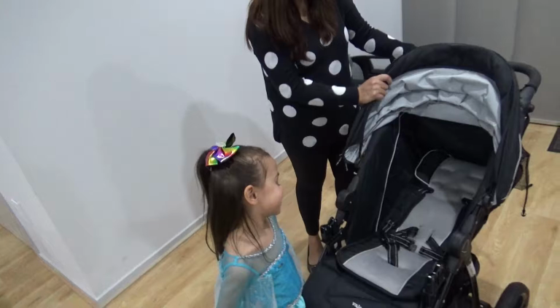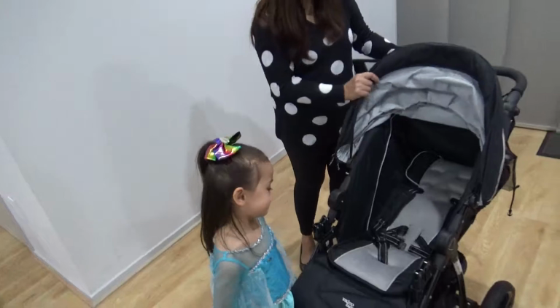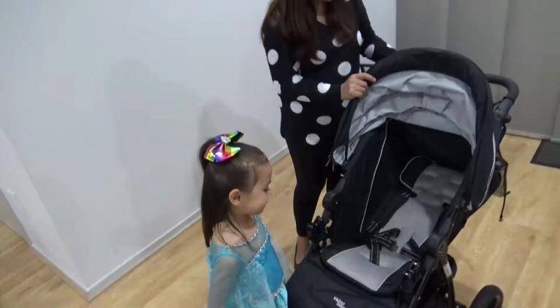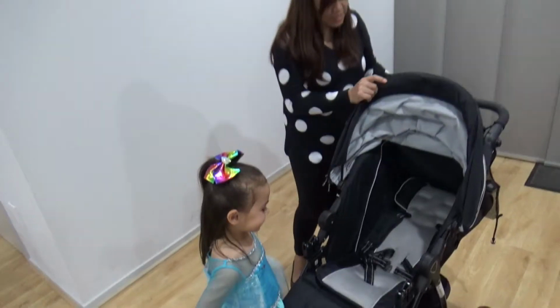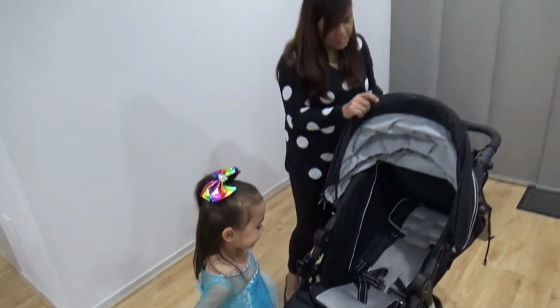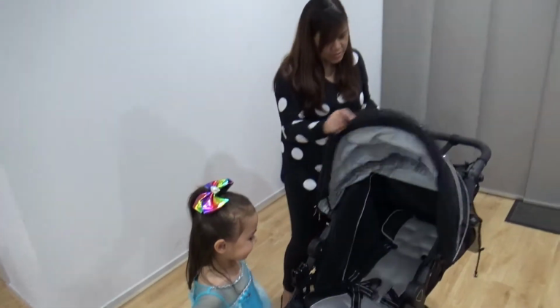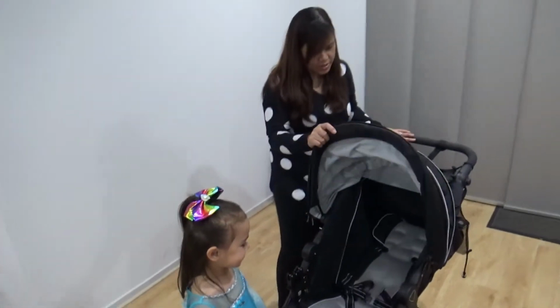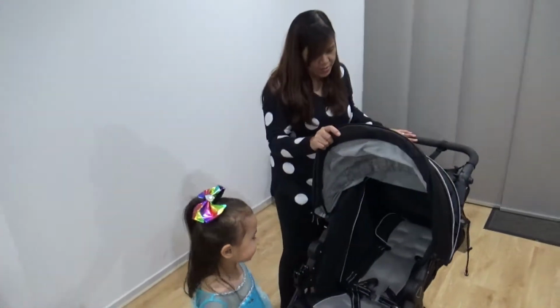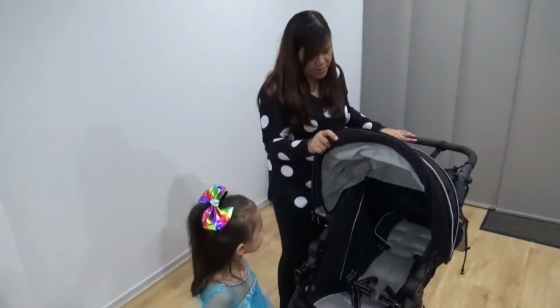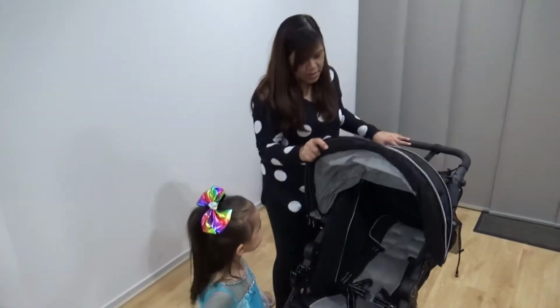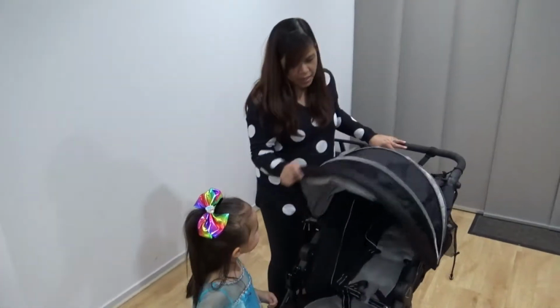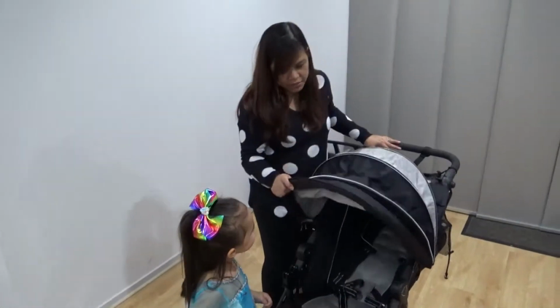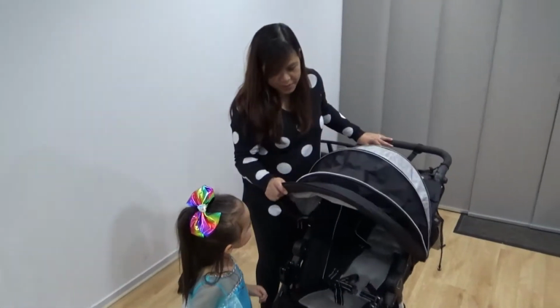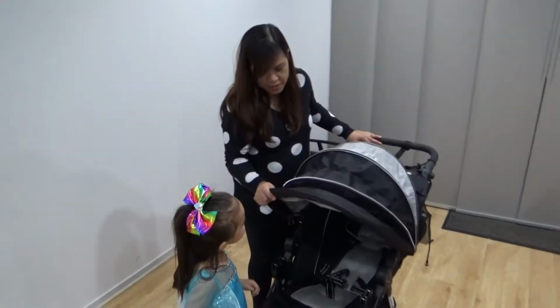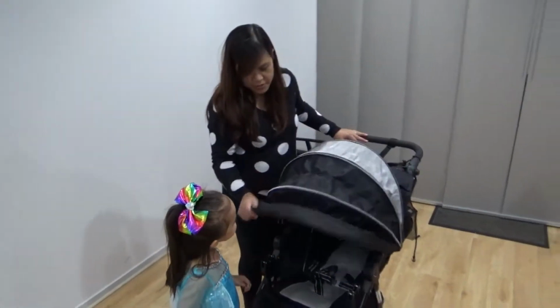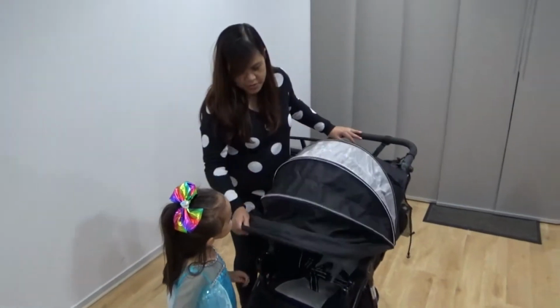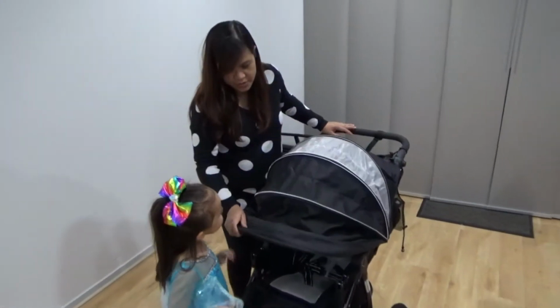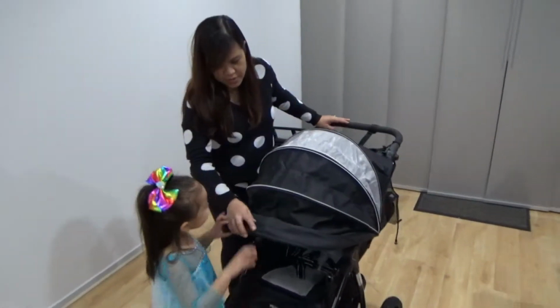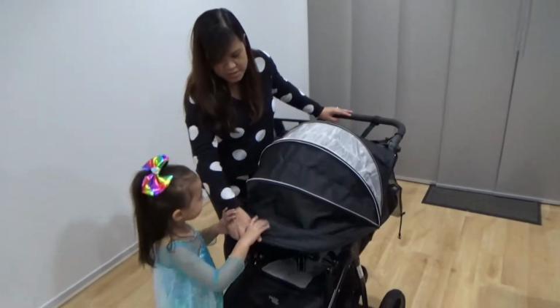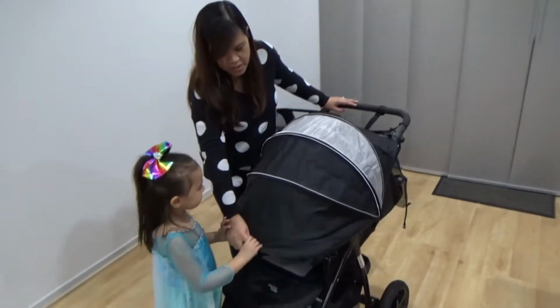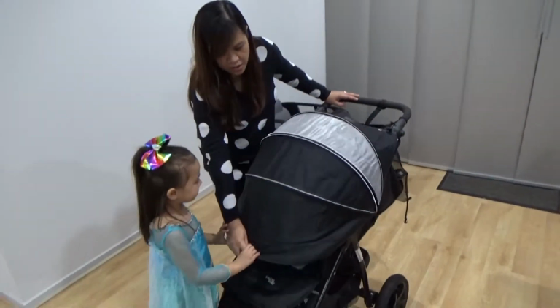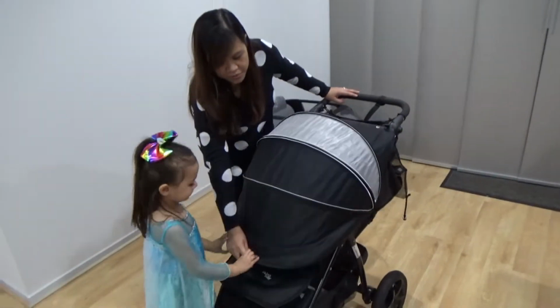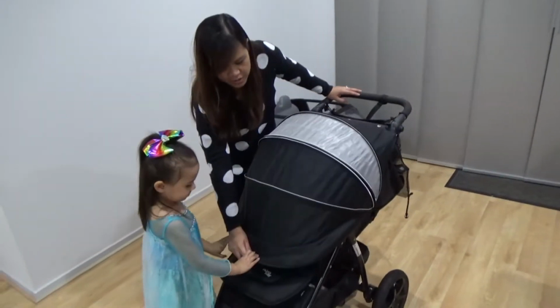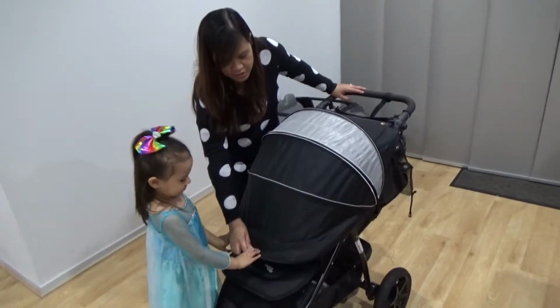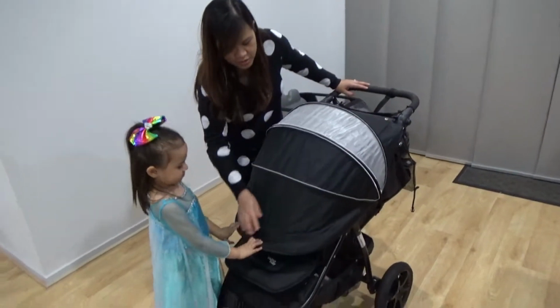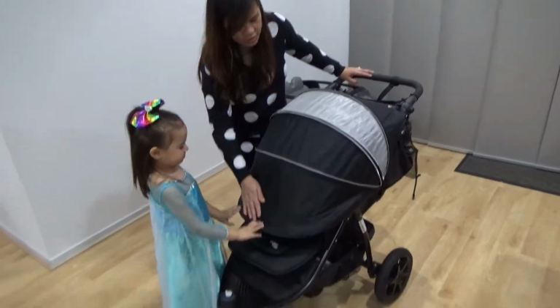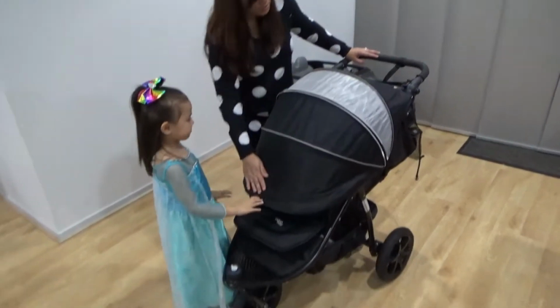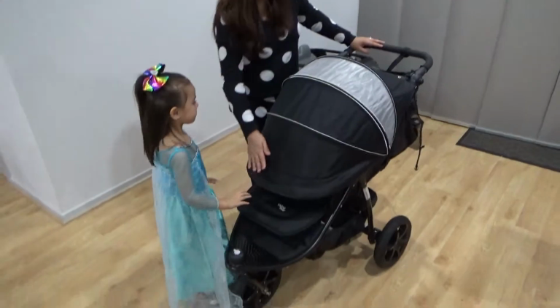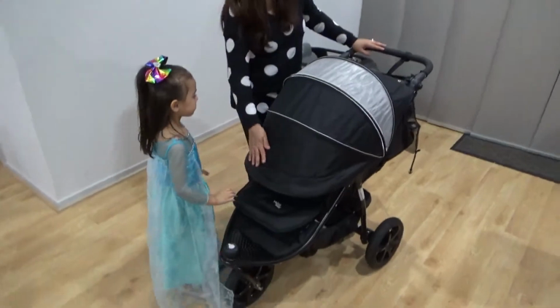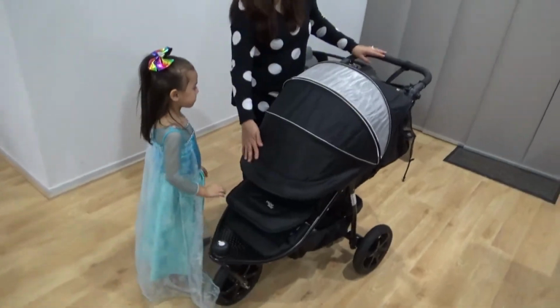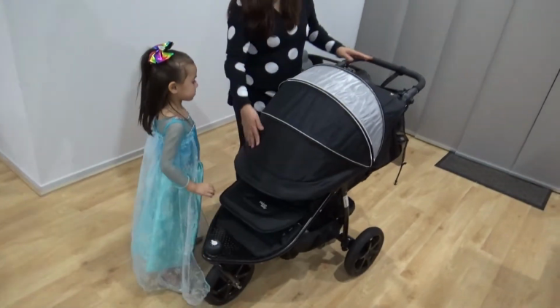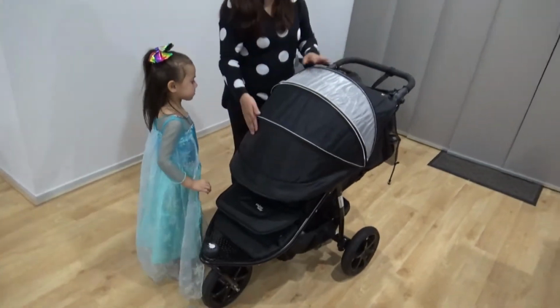It has a really big canopy — see how far it can go. It can really cover the baby.